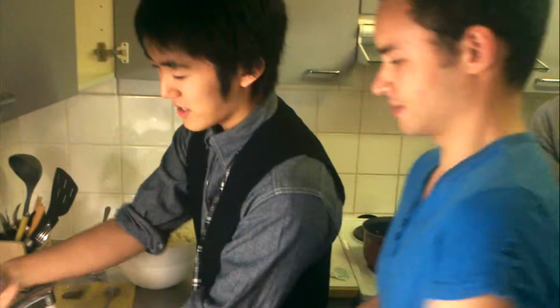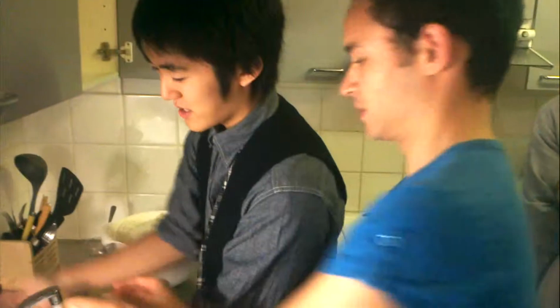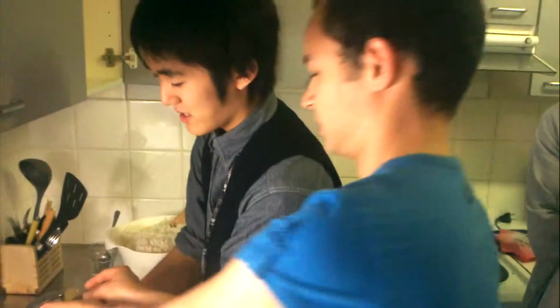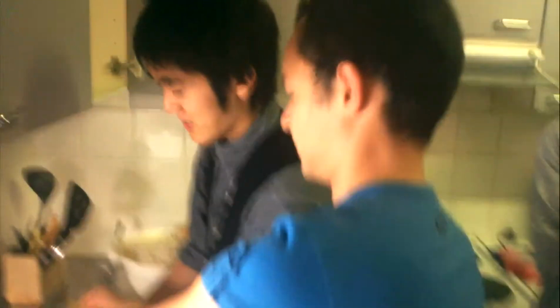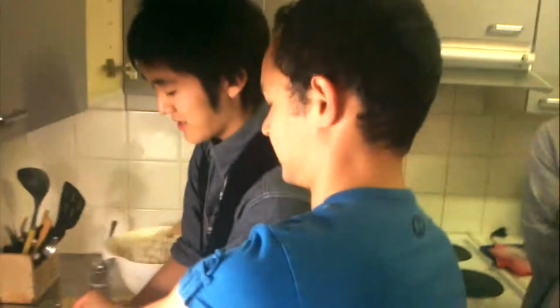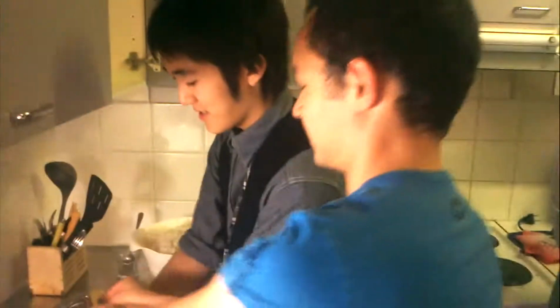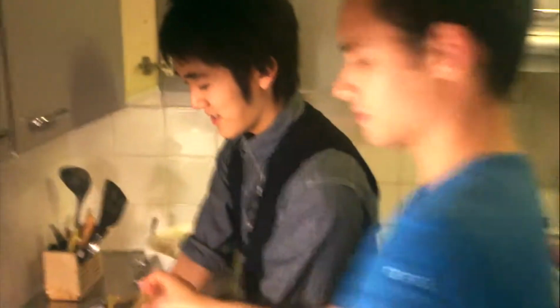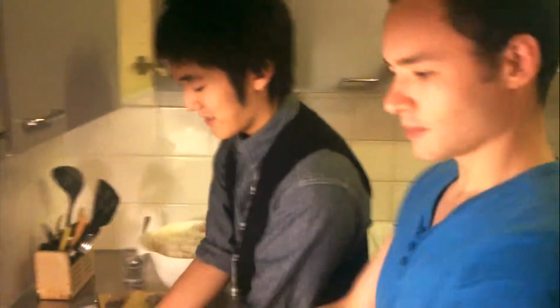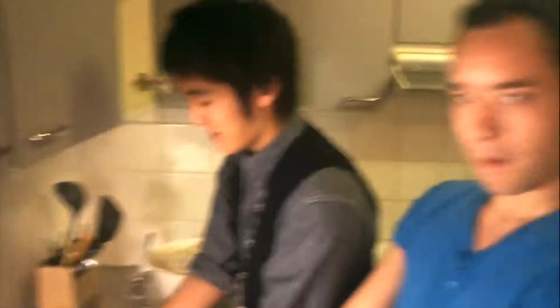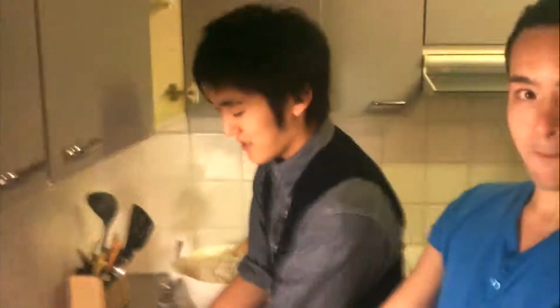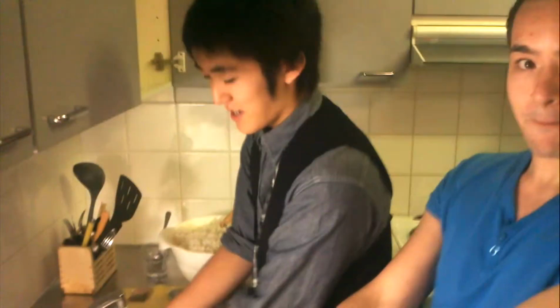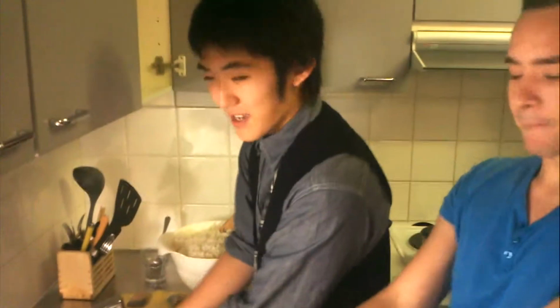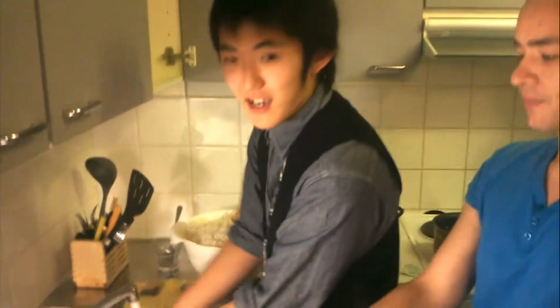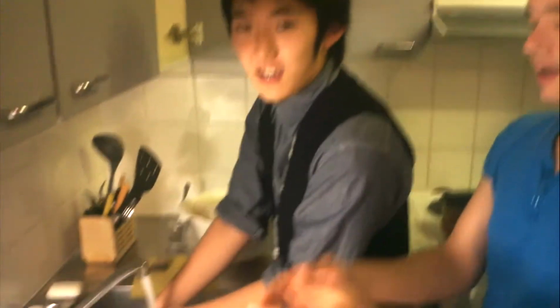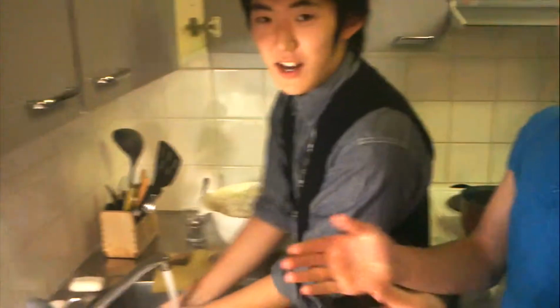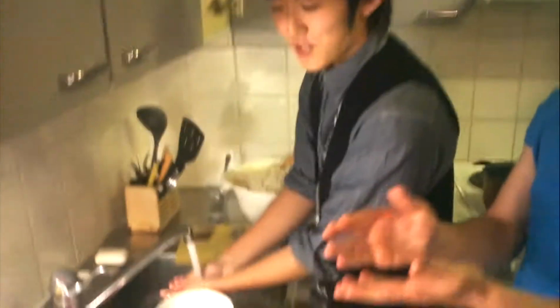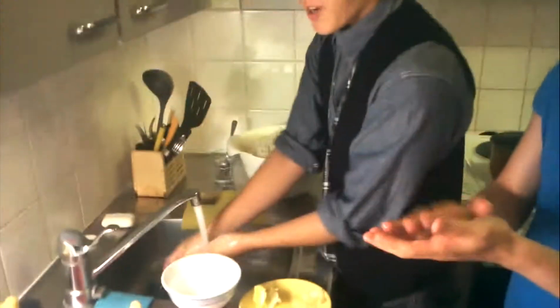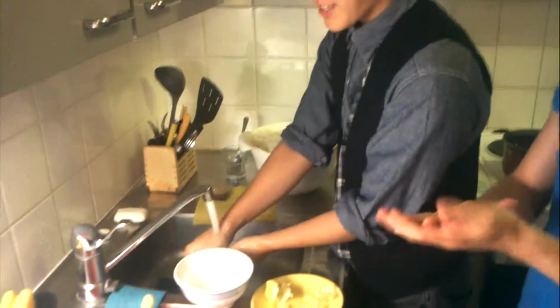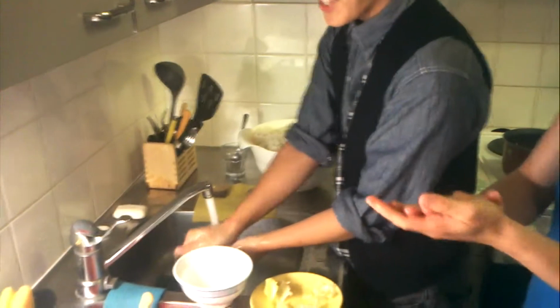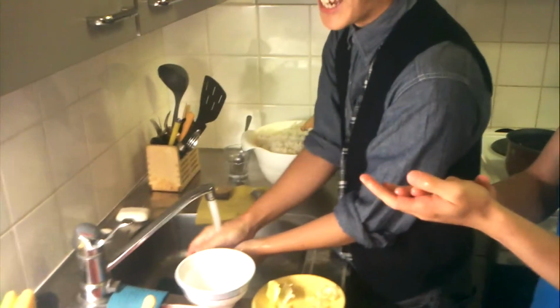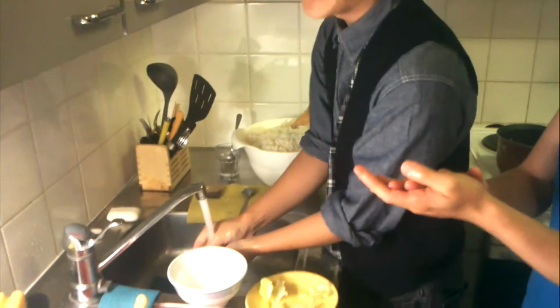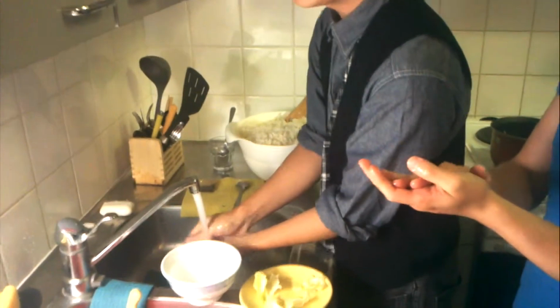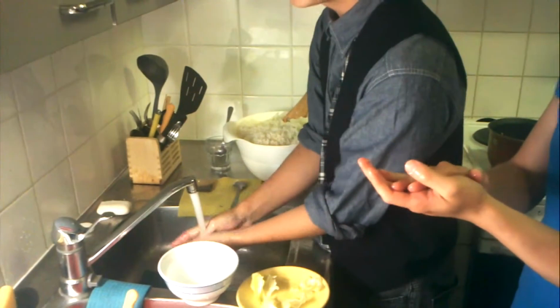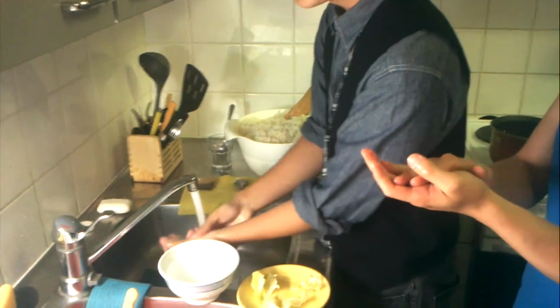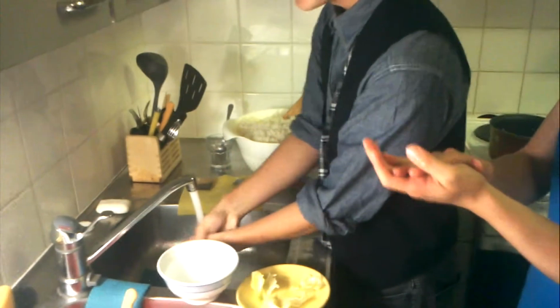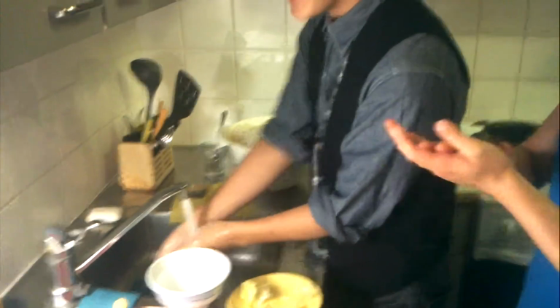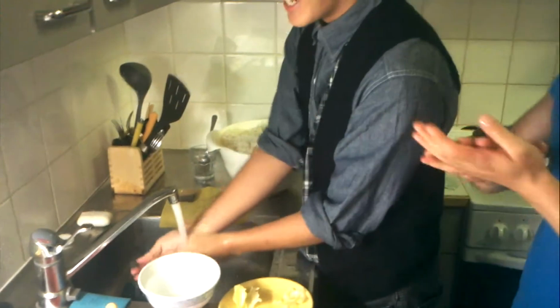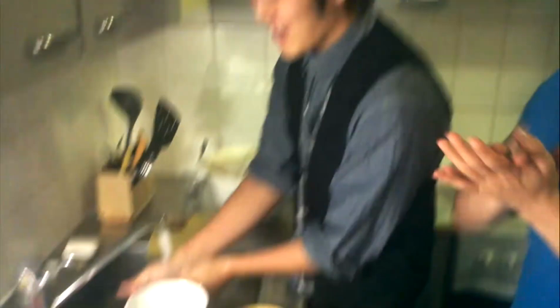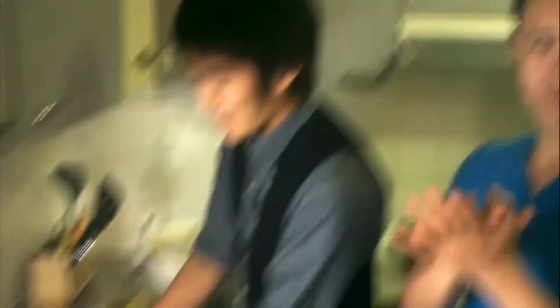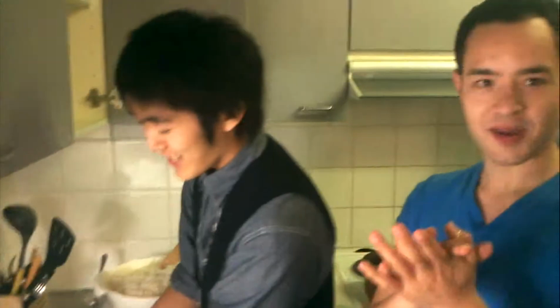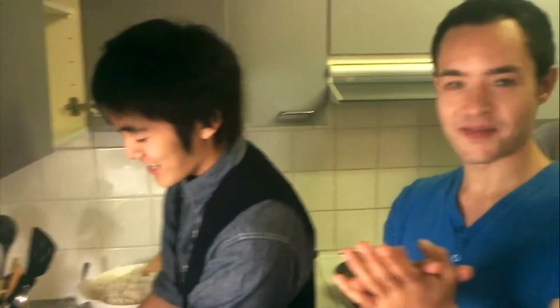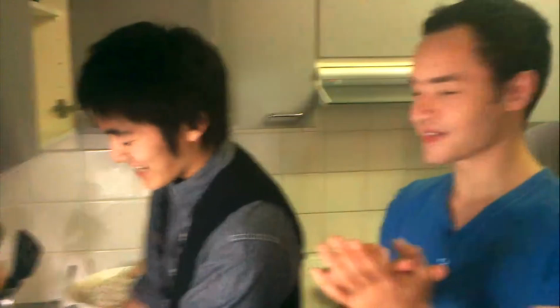How to make sushi? Lesson 1. First, wash your hands. Wash your hands, yeah.